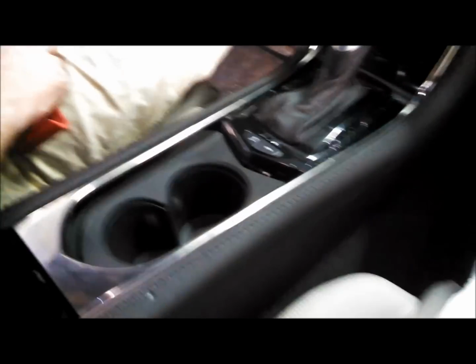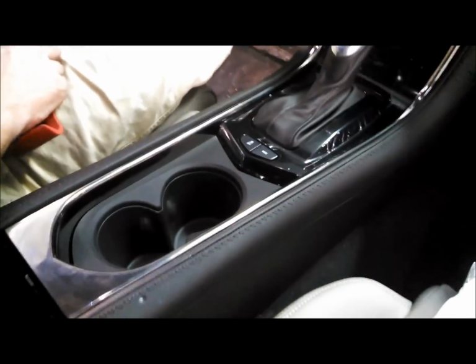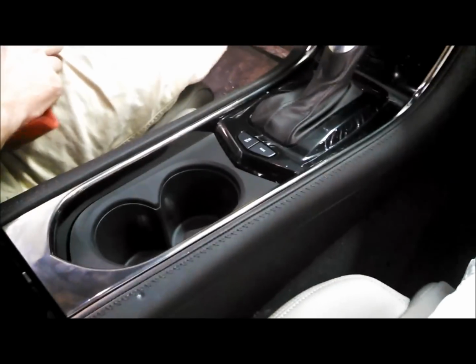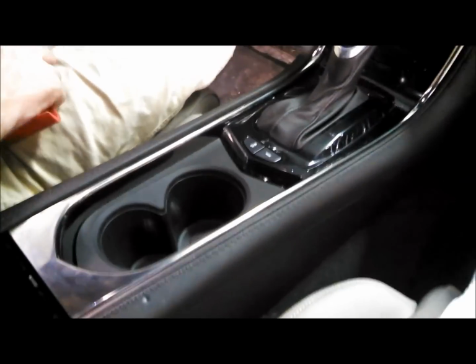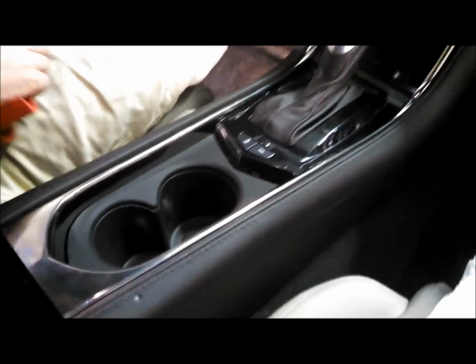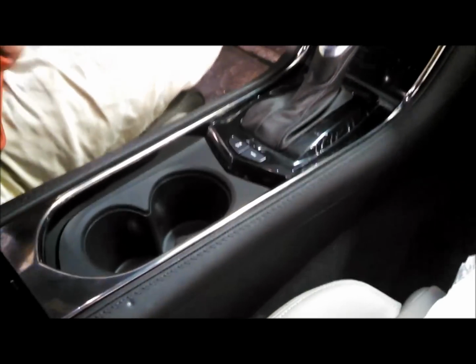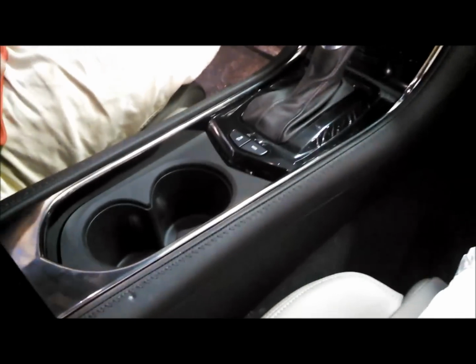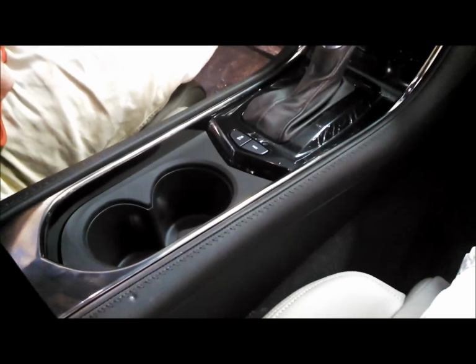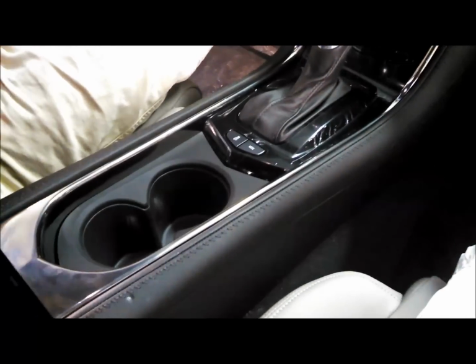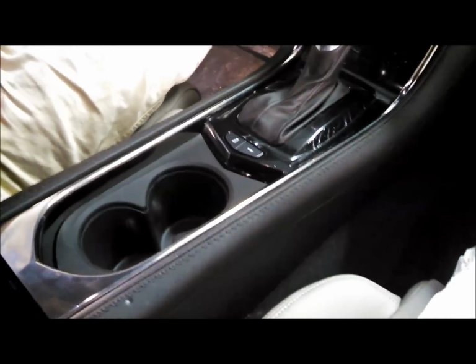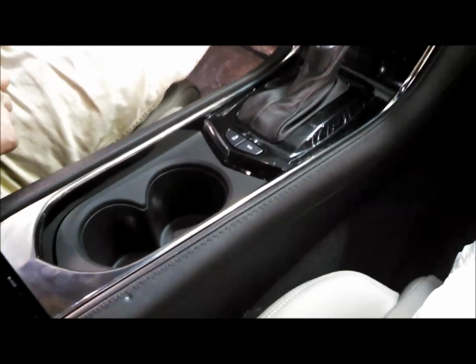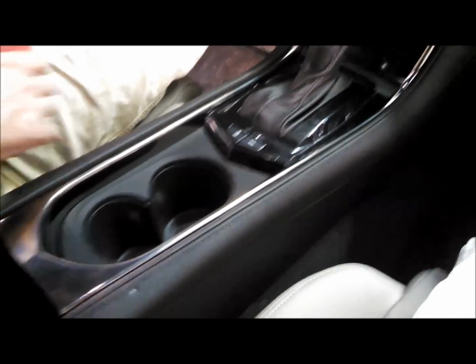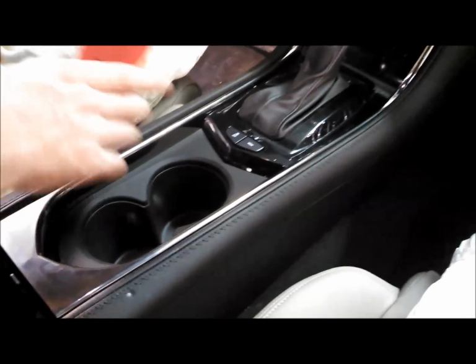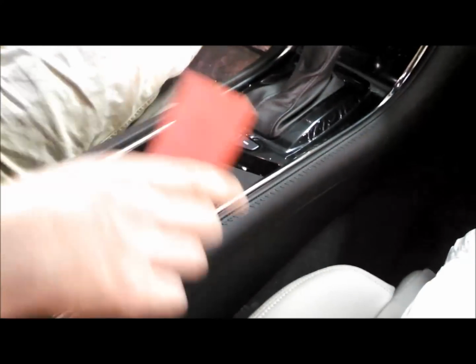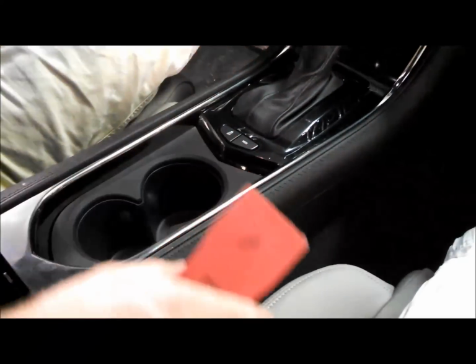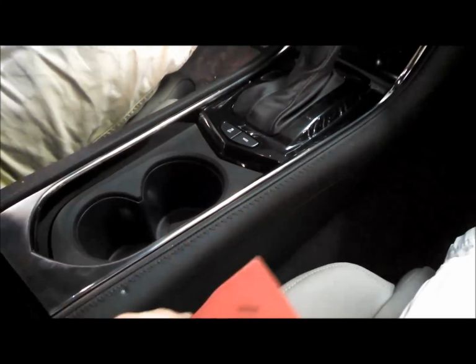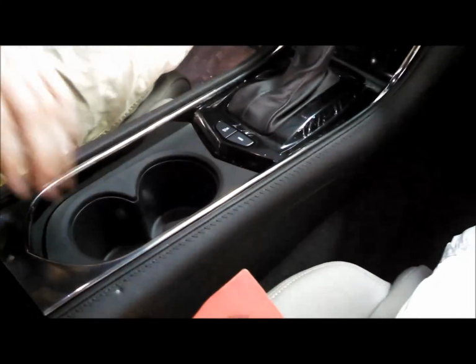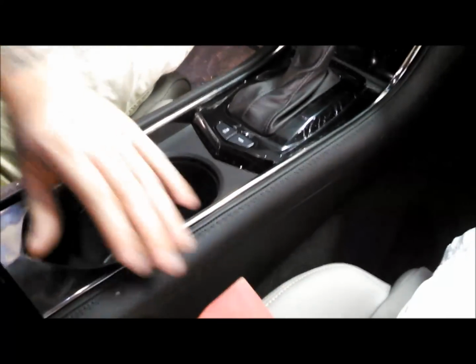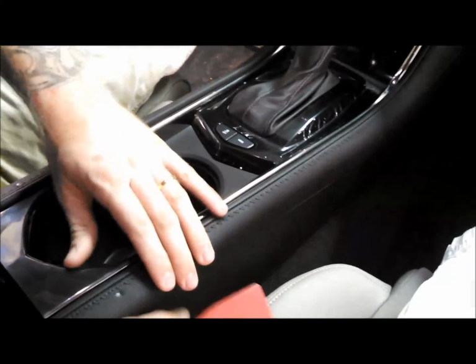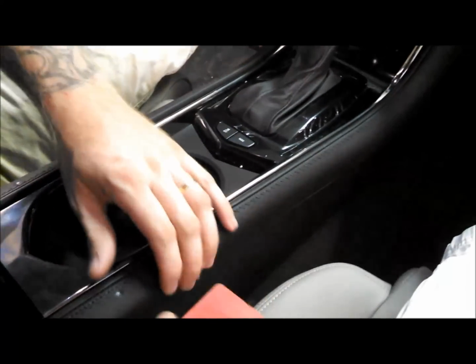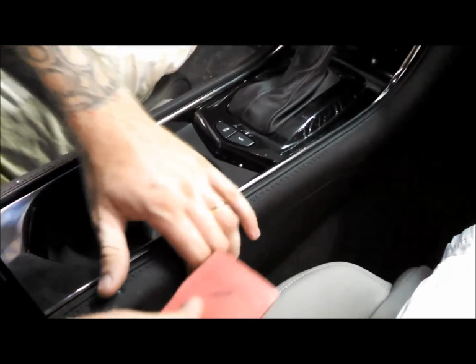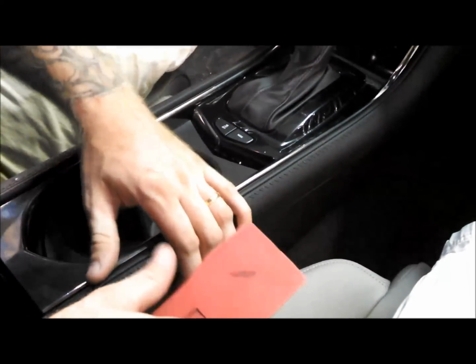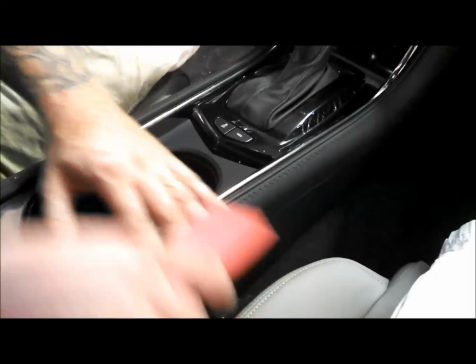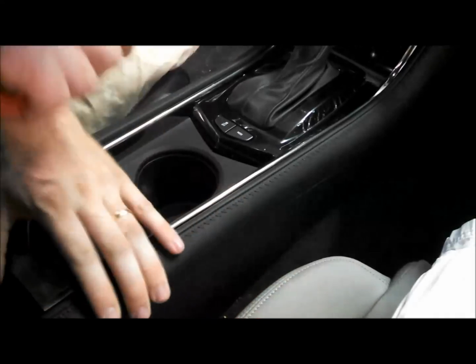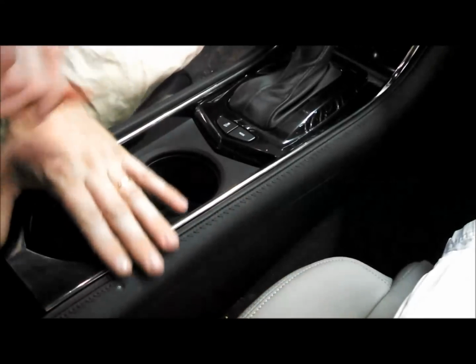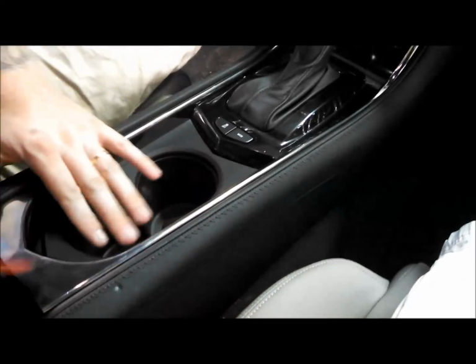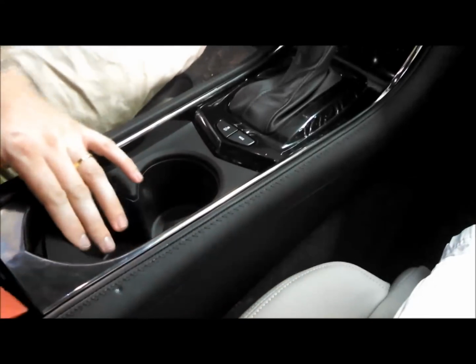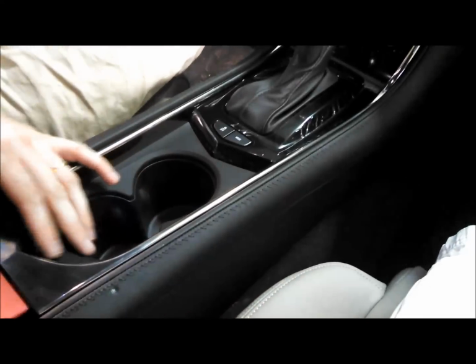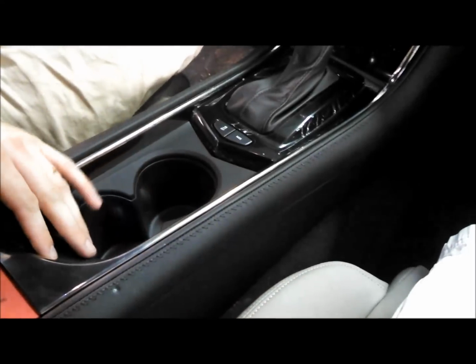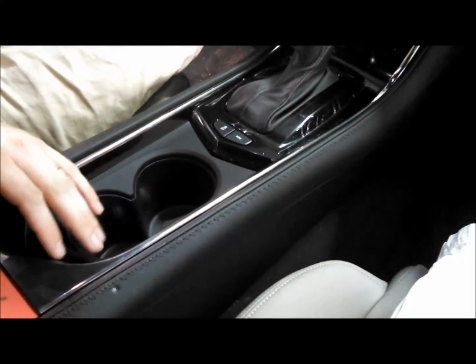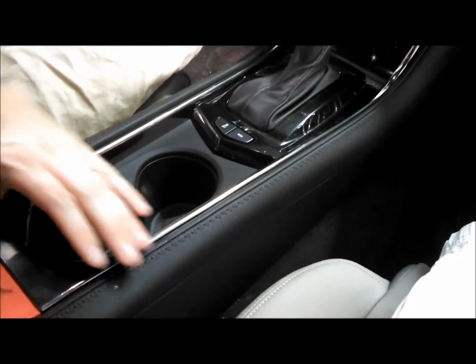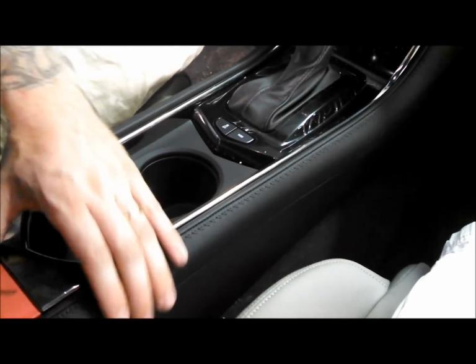We're in here and we're going to start tearing down some of the panels, starting with the side panels that need to pop off.